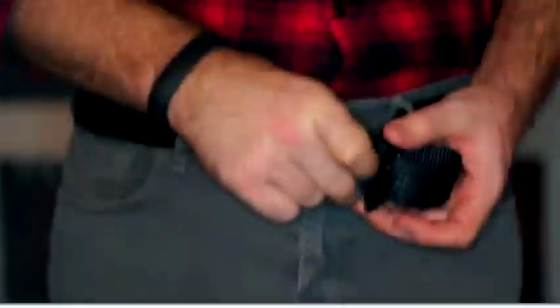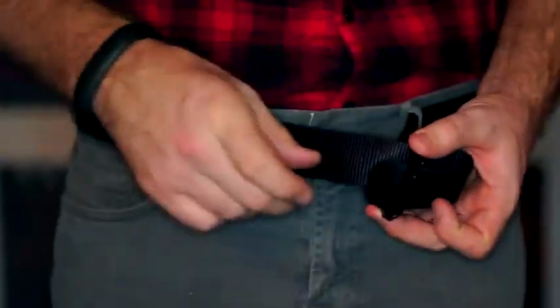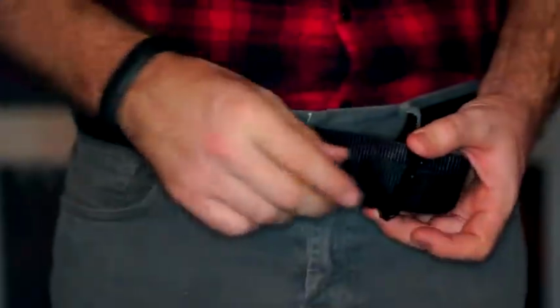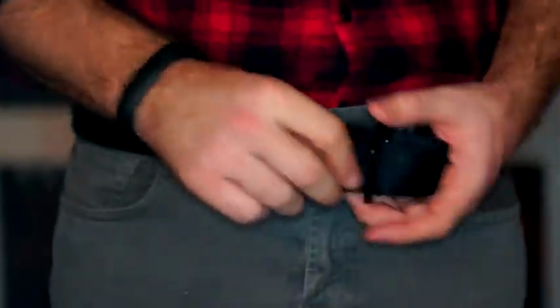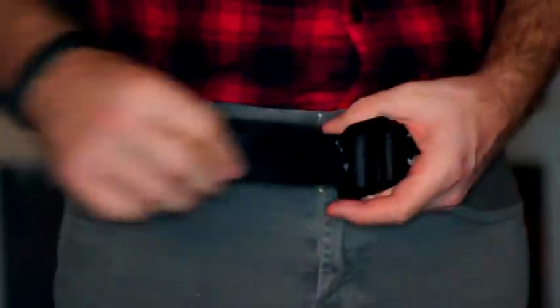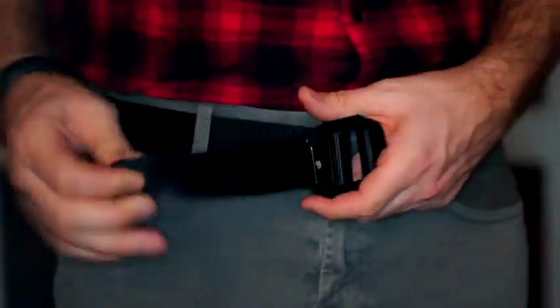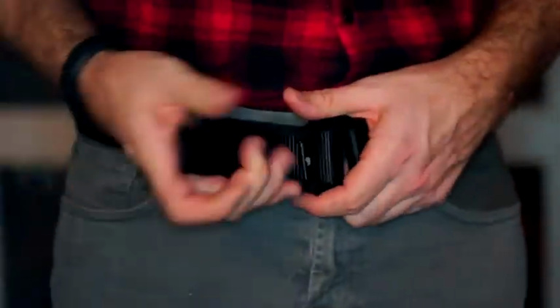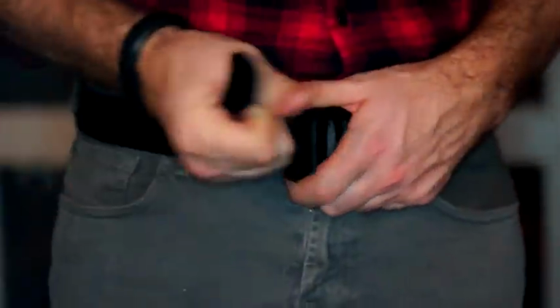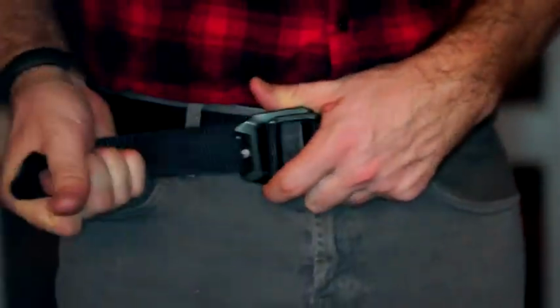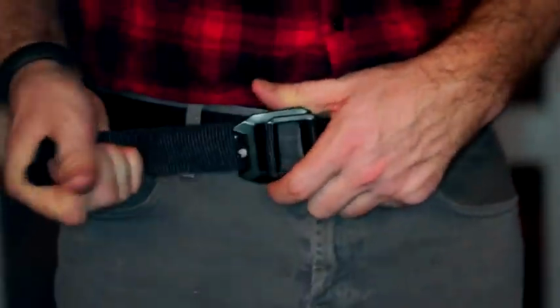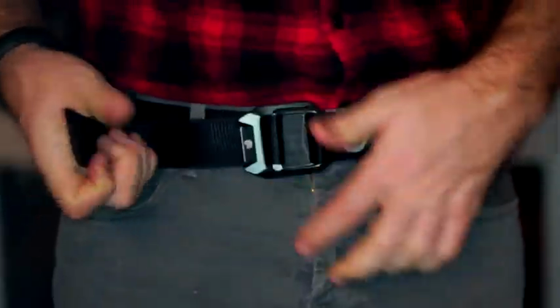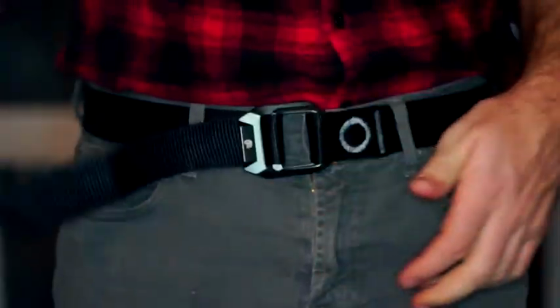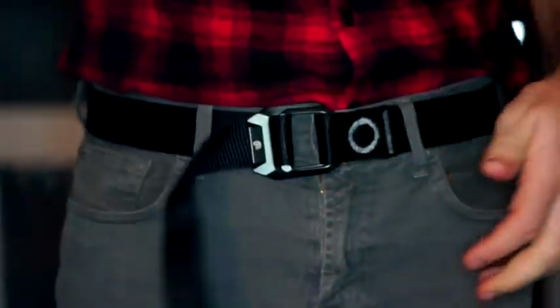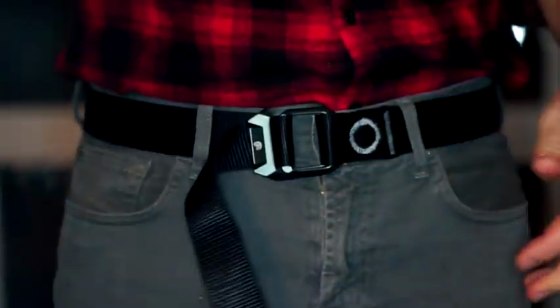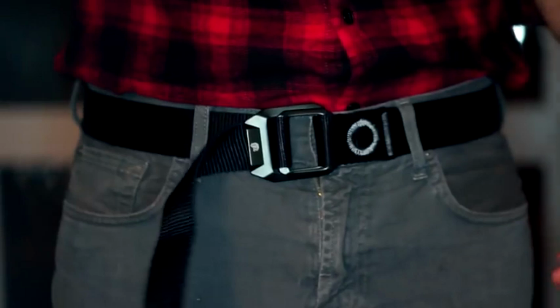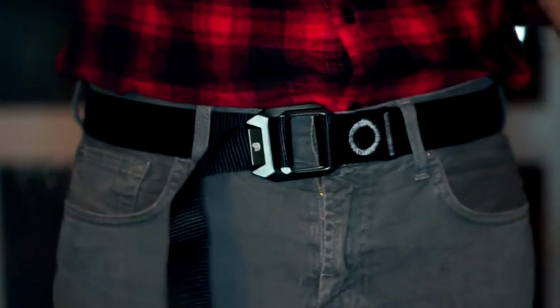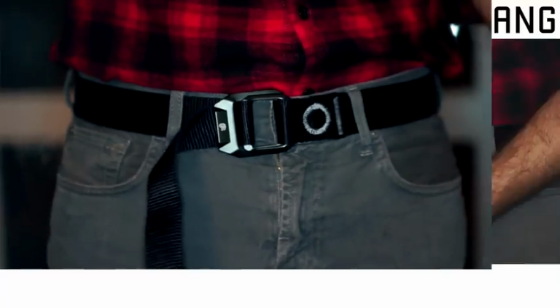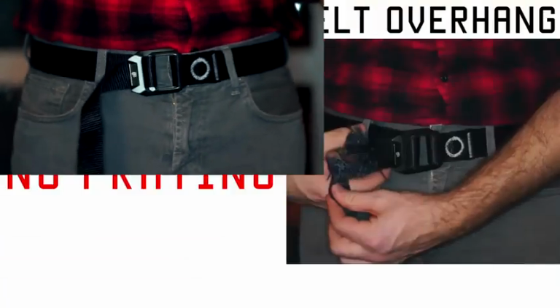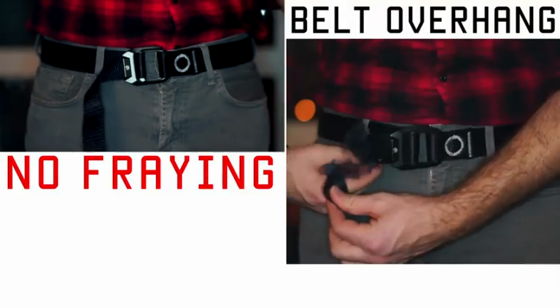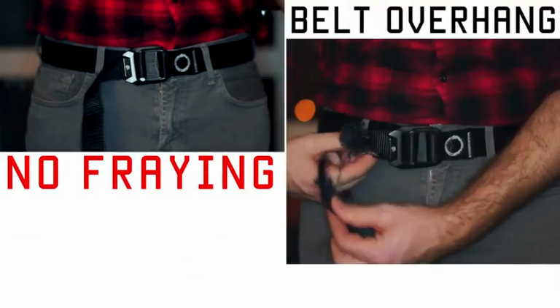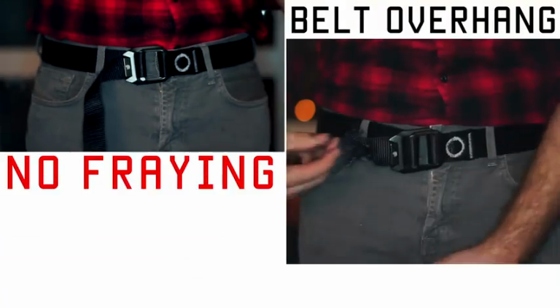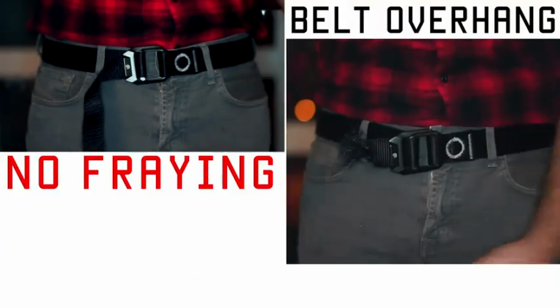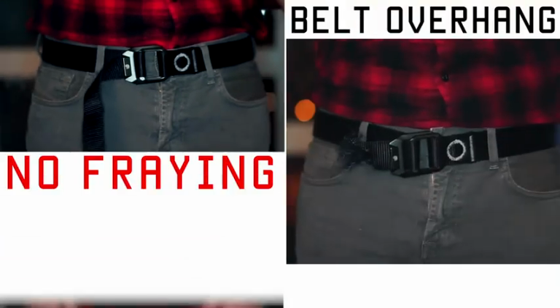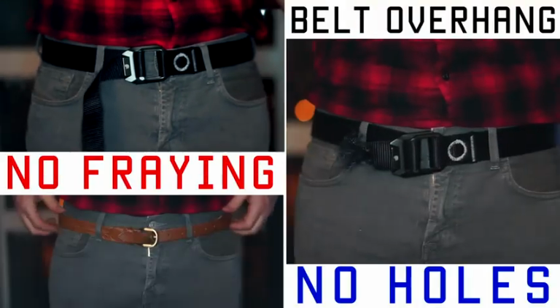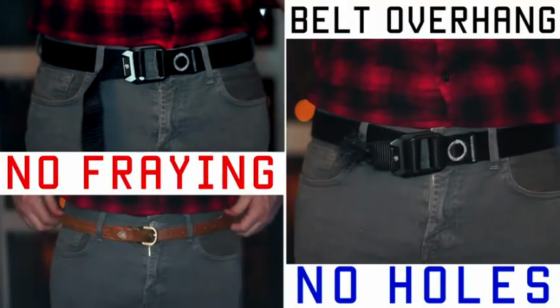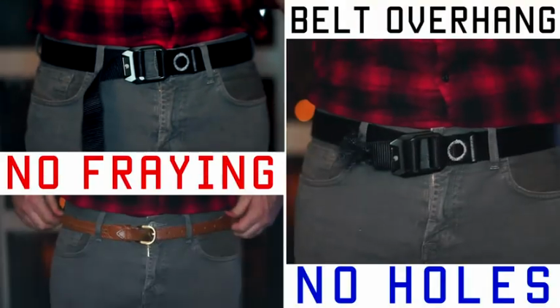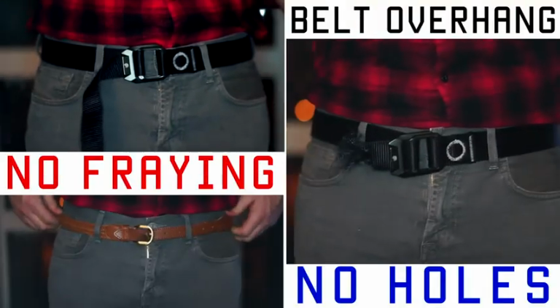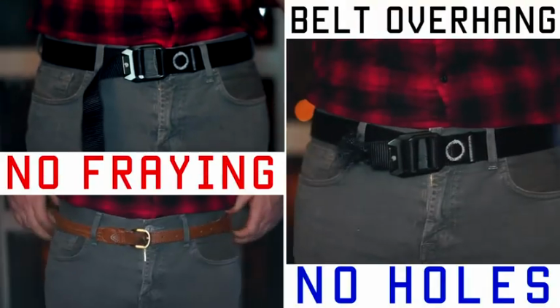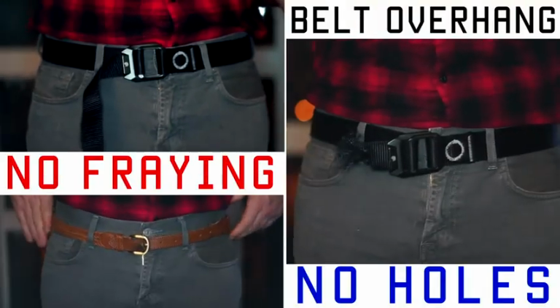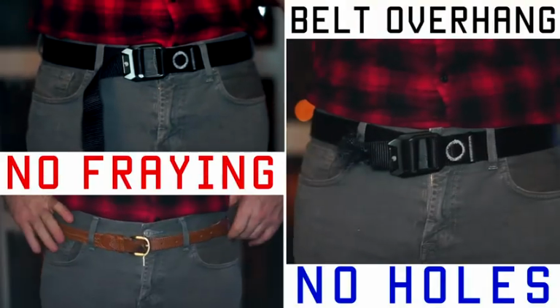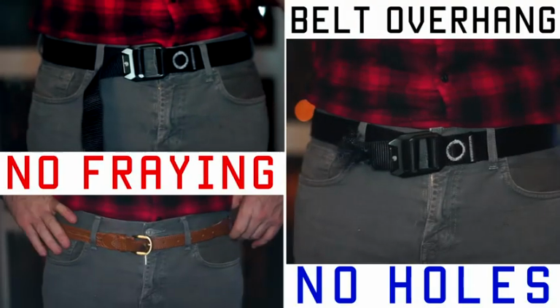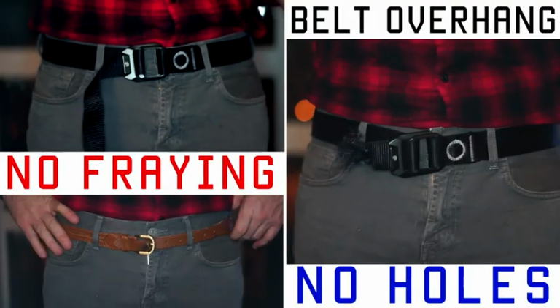The Mag Belt eliminates the problem of belt overhang, fraying if you have to trim, or the need to poke new holes.